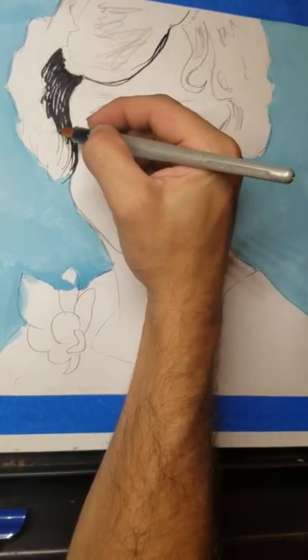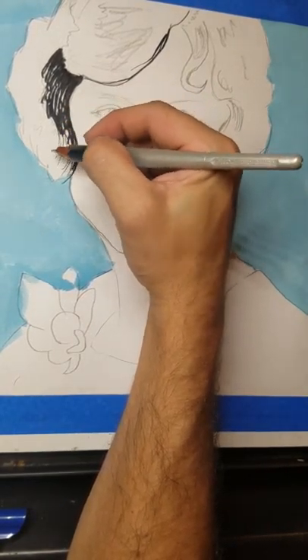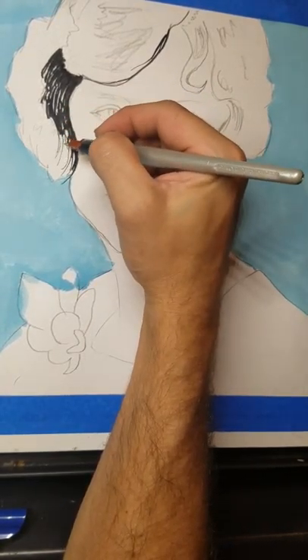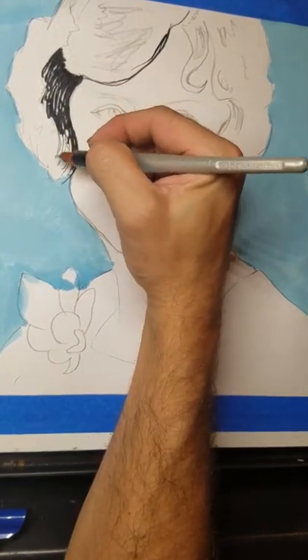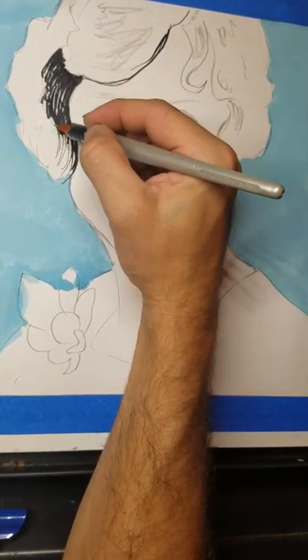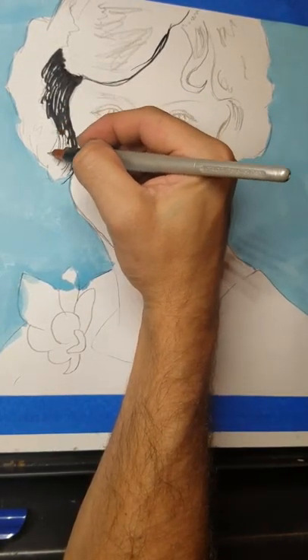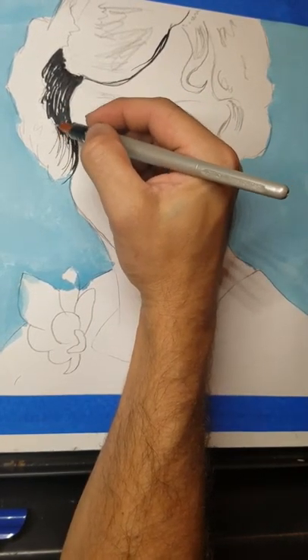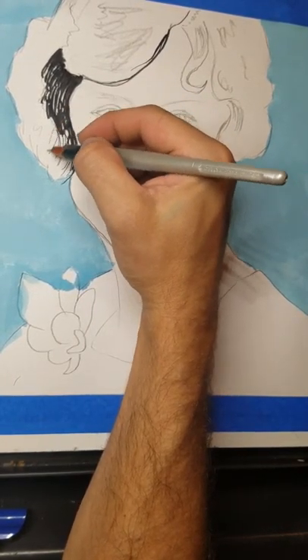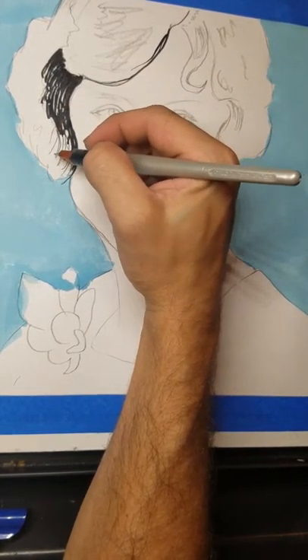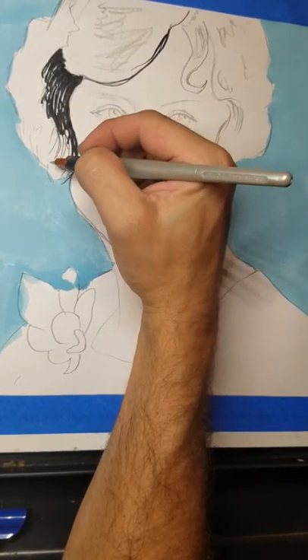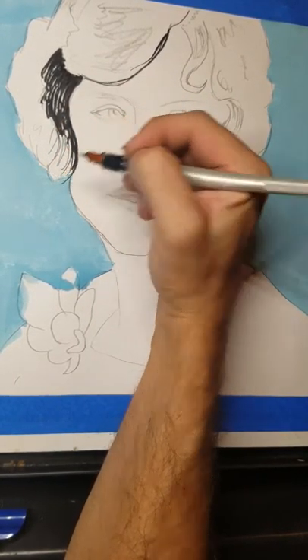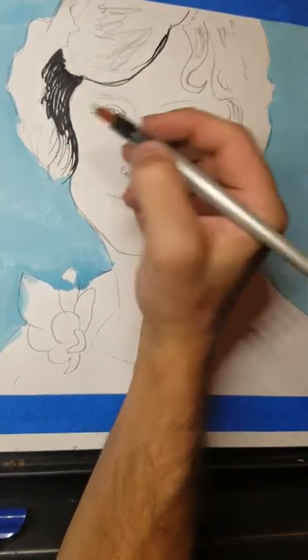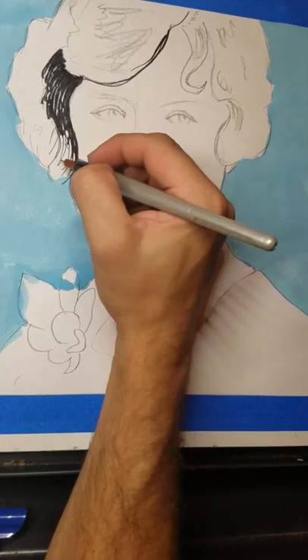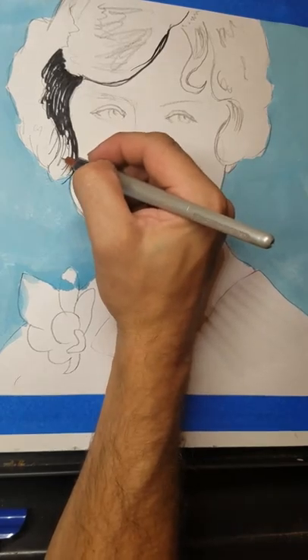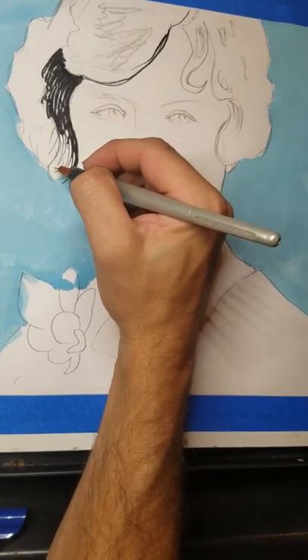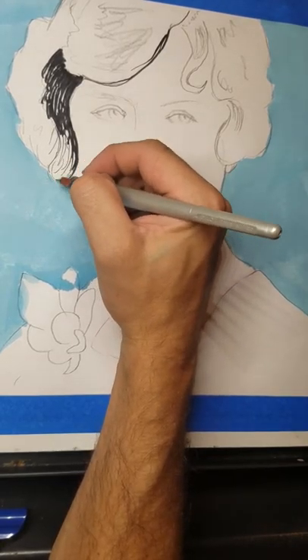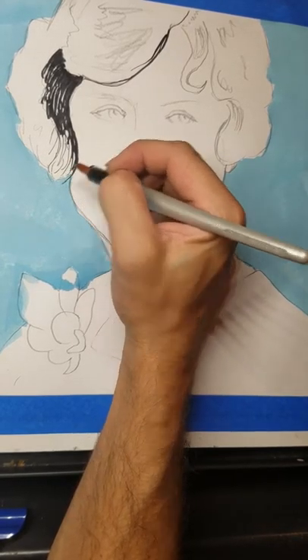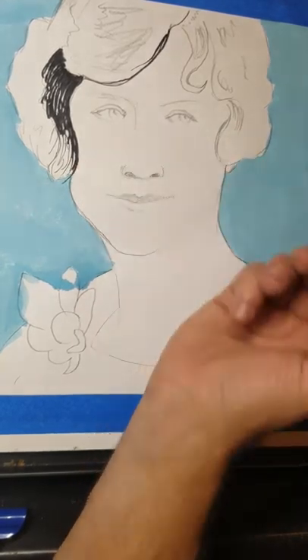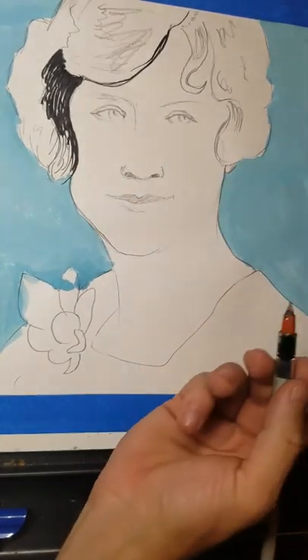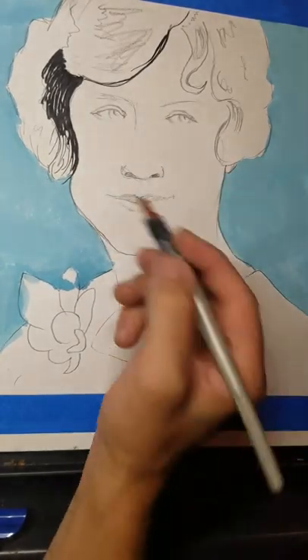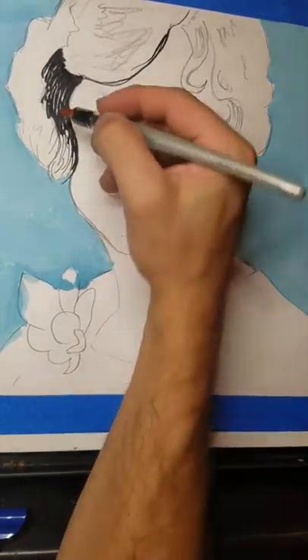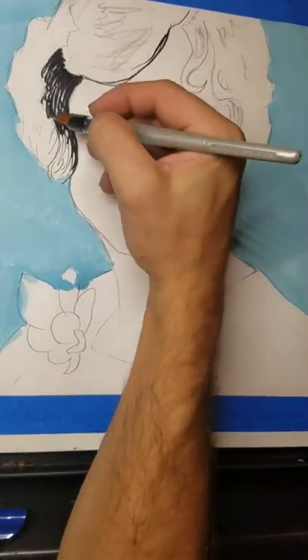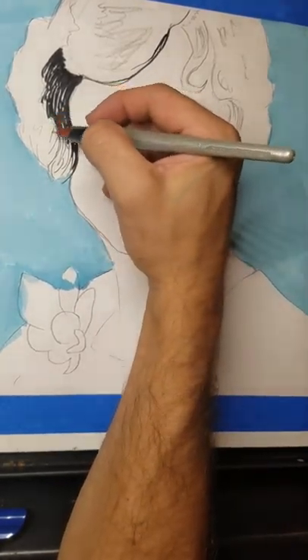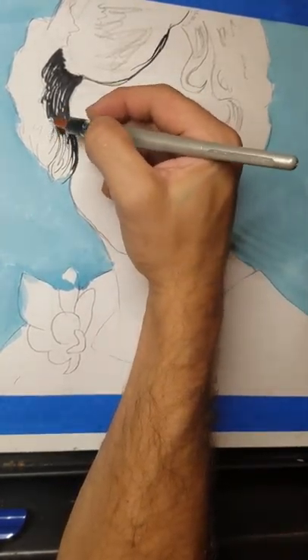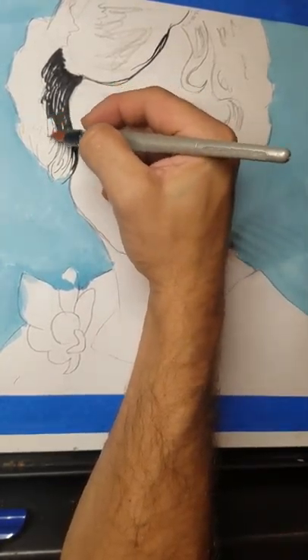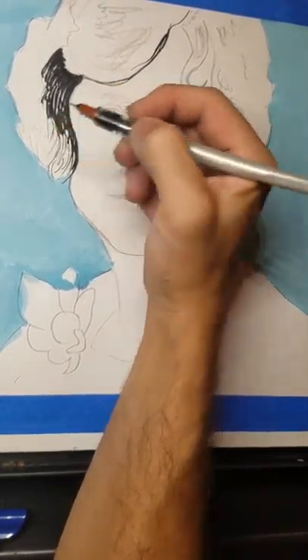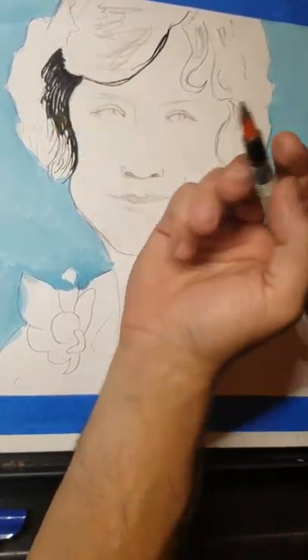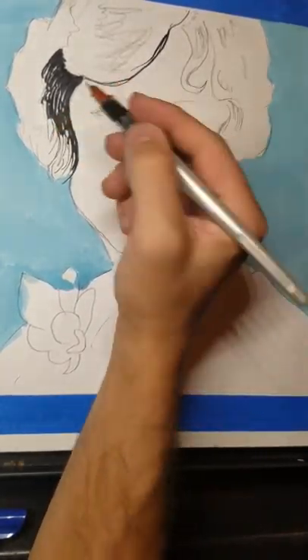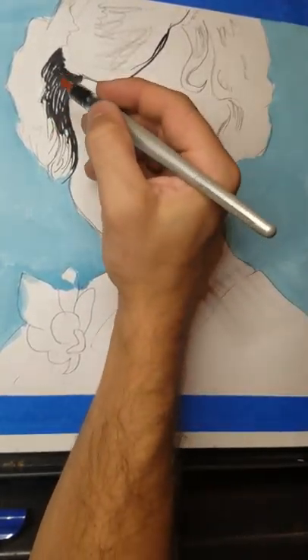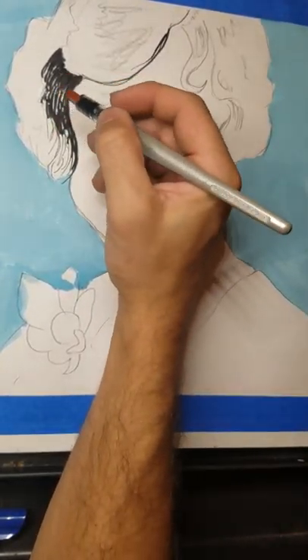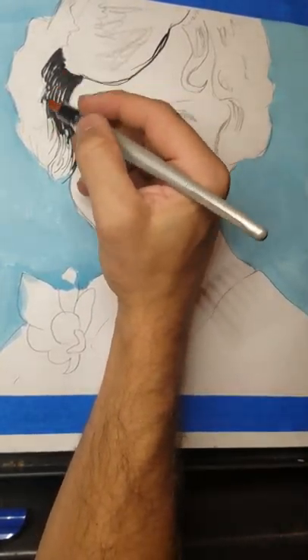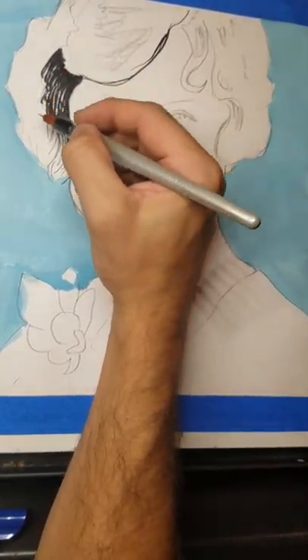Areas that are kind of in between here, I will use just the thinner edge to make some thinner lines.